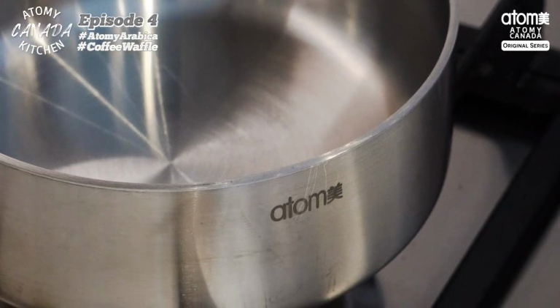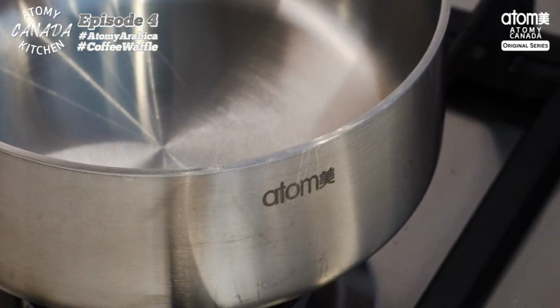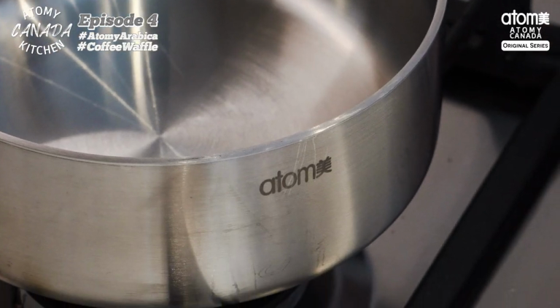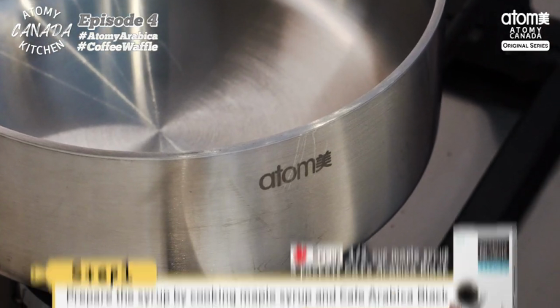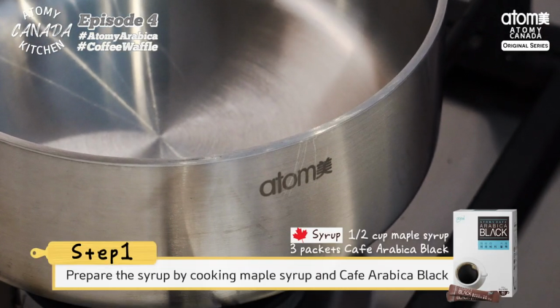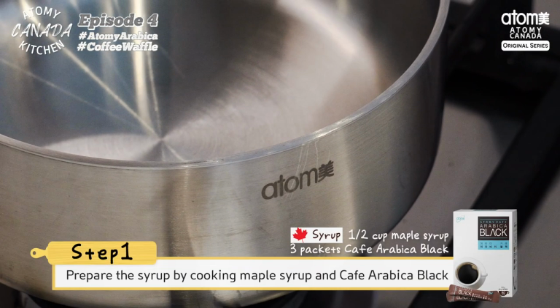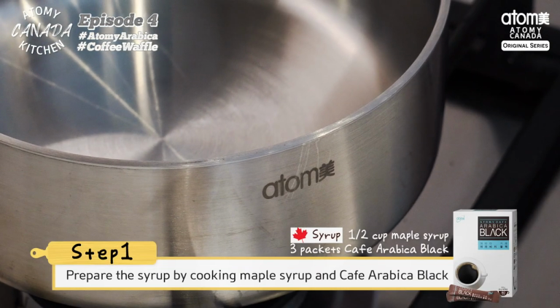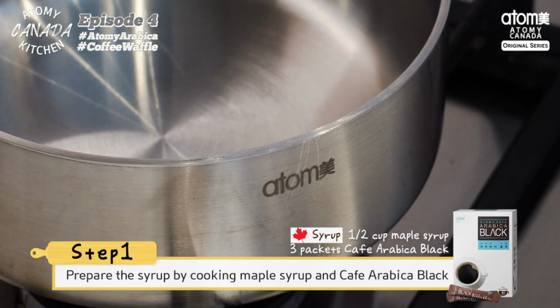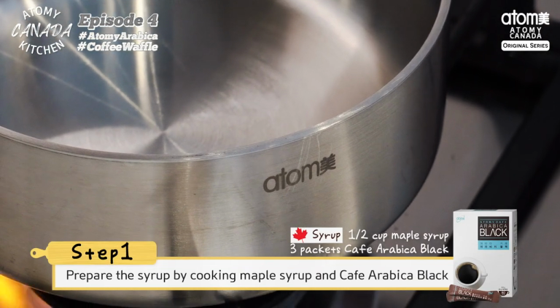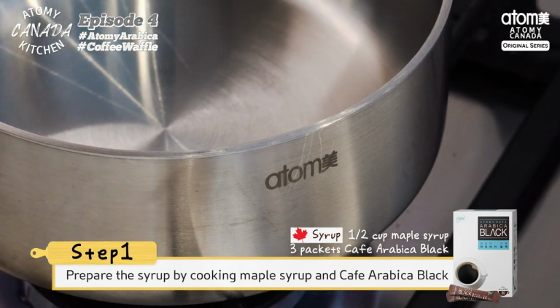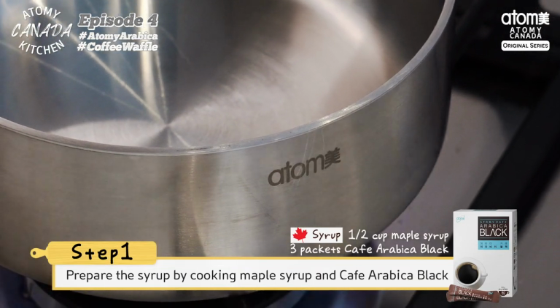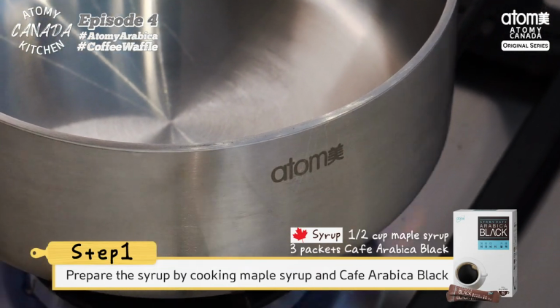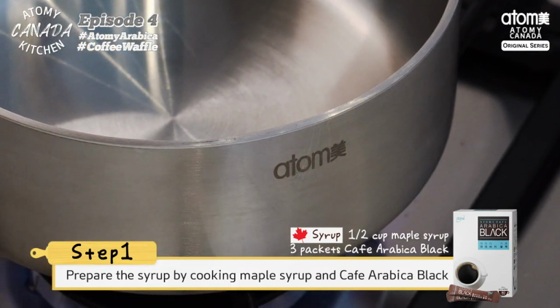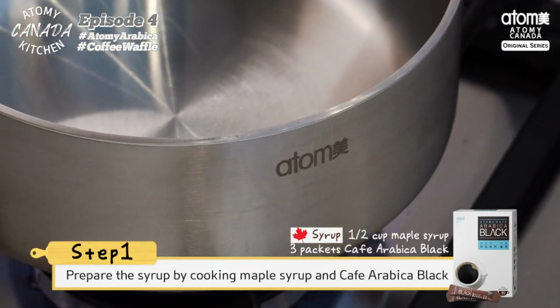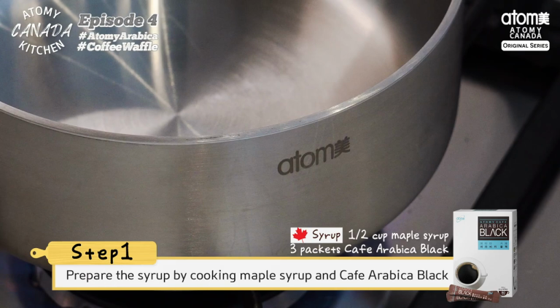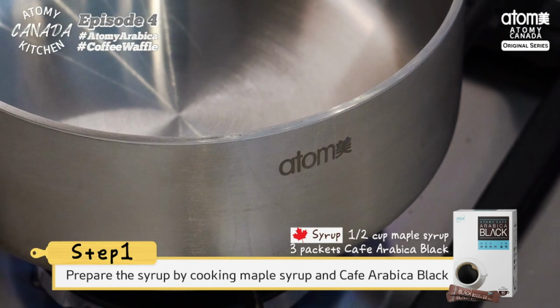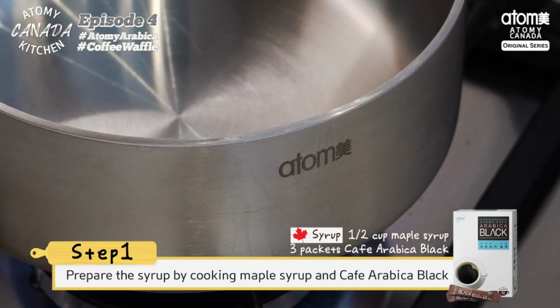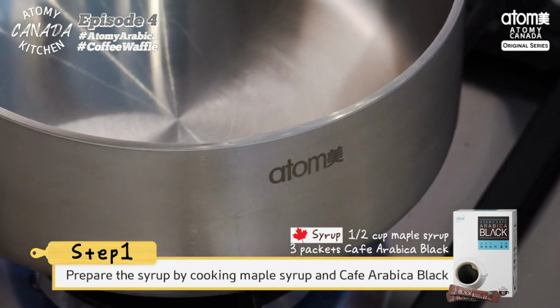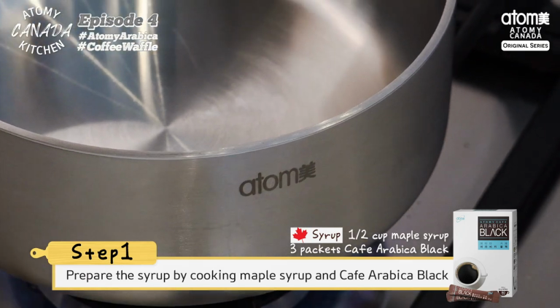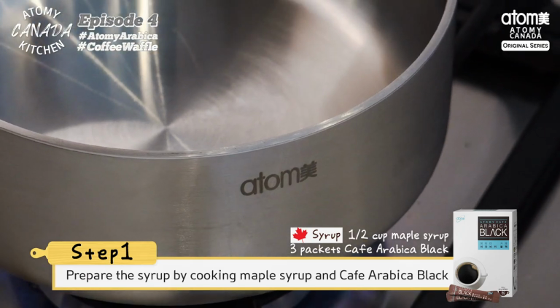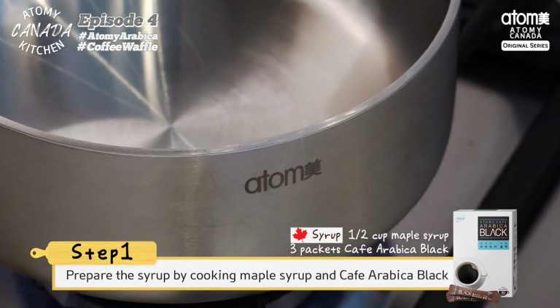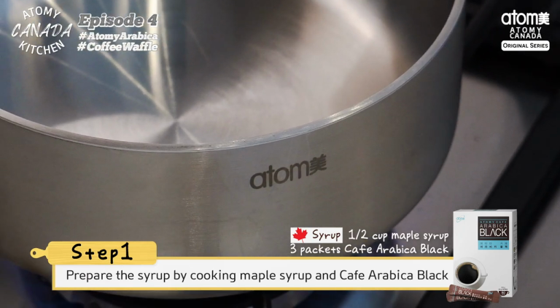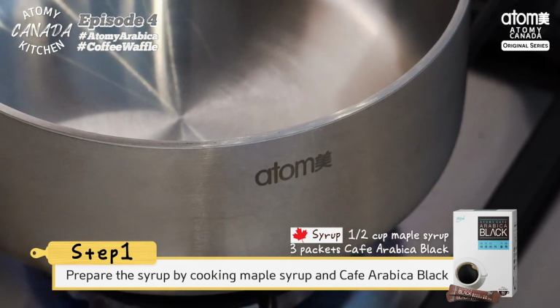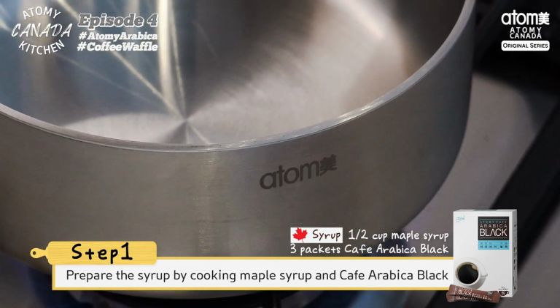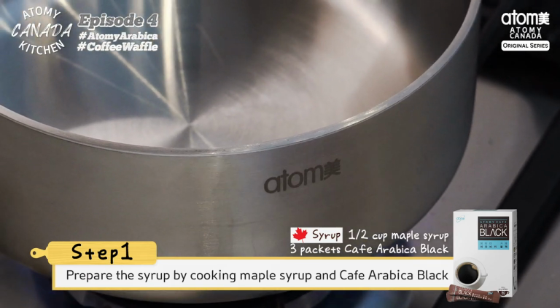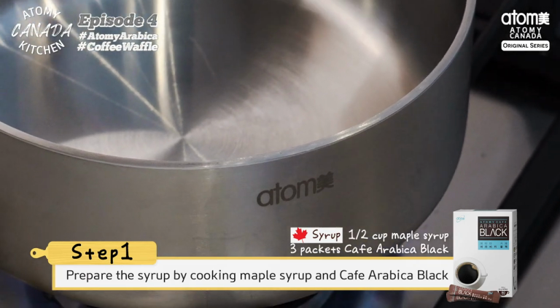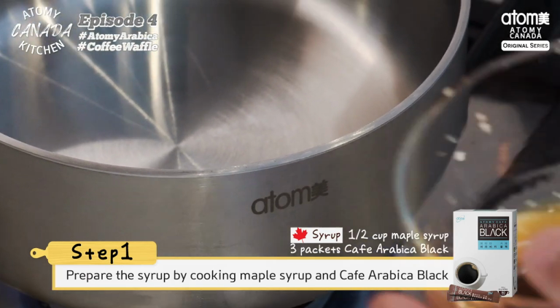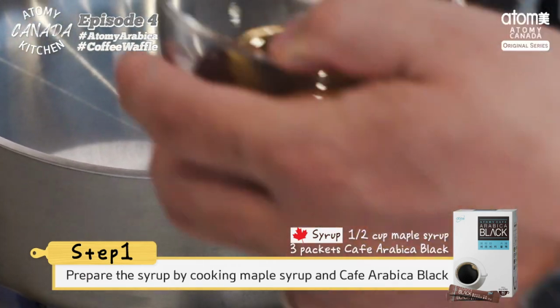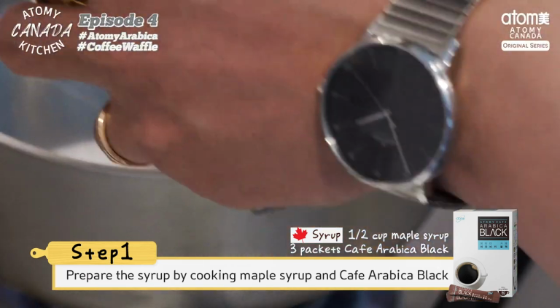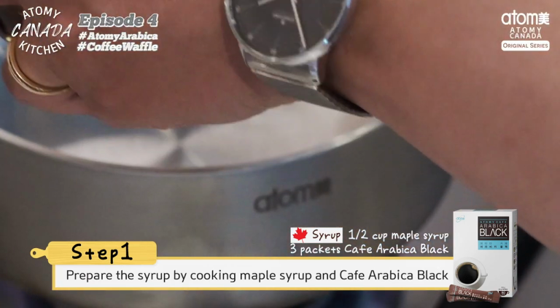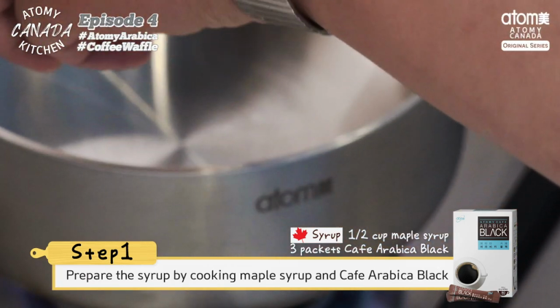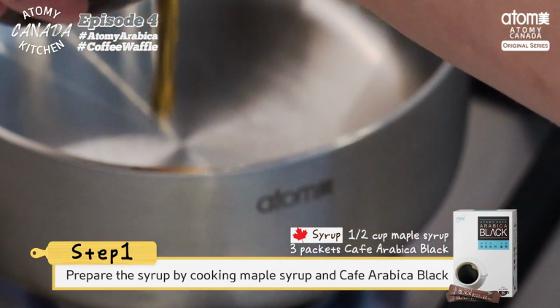First, we need maple syrup and cafe arabica in a saucepan over low heat, stirring until the coffee is mostly dissolved.